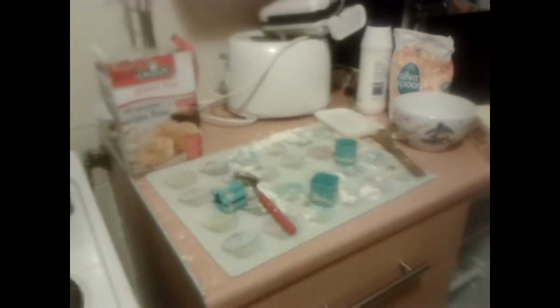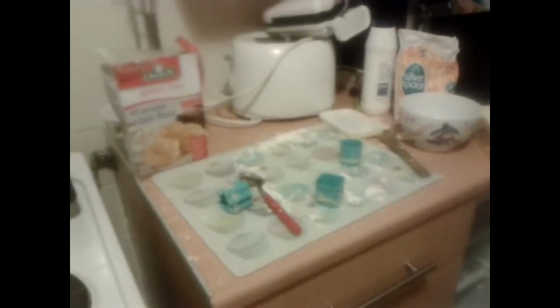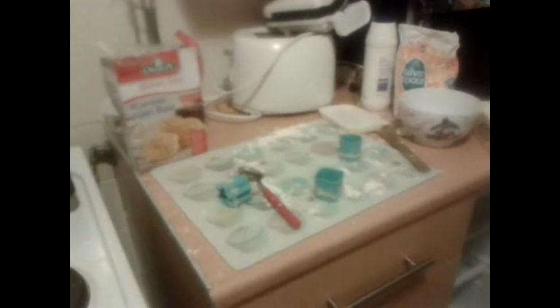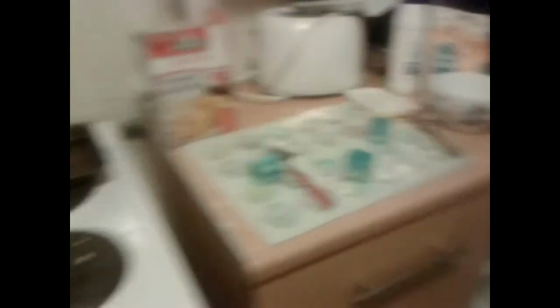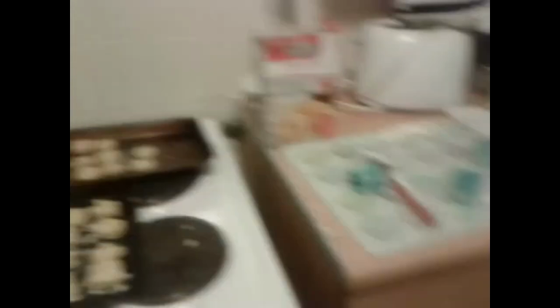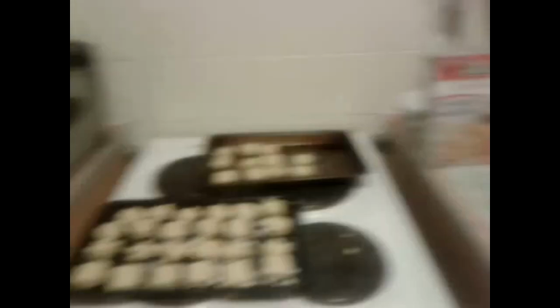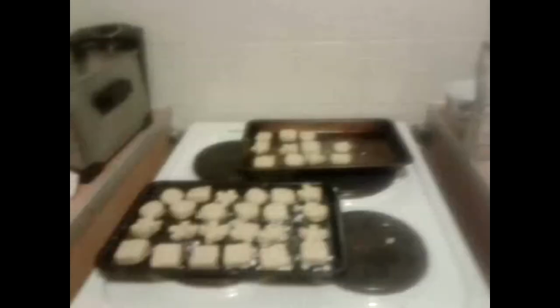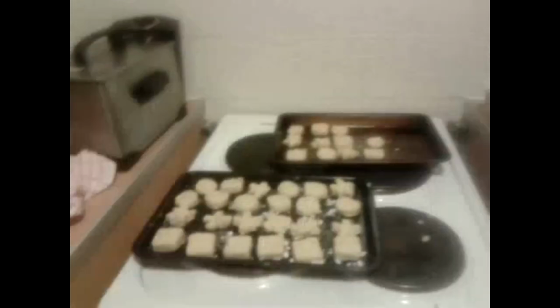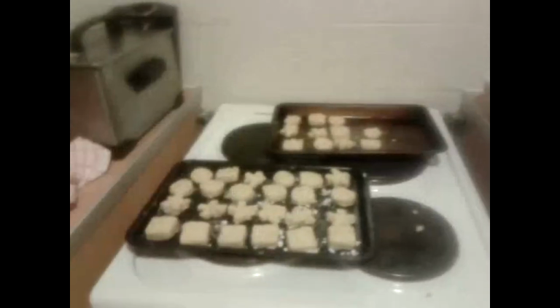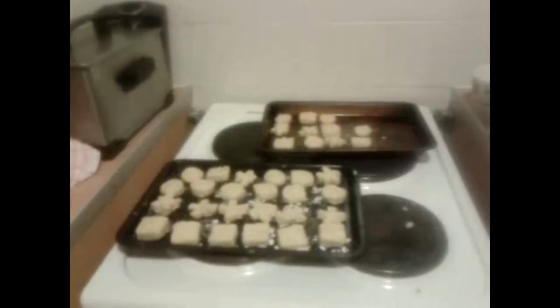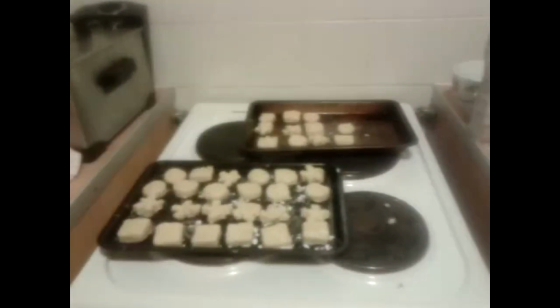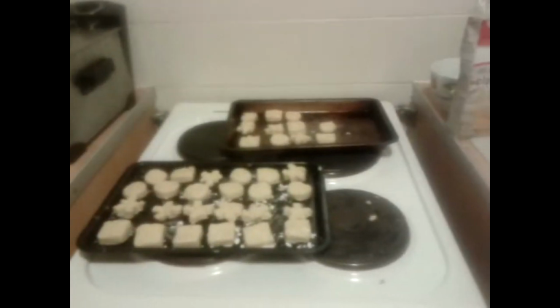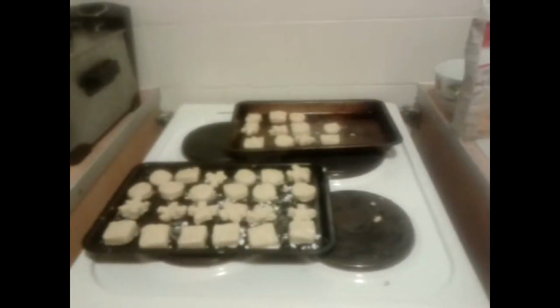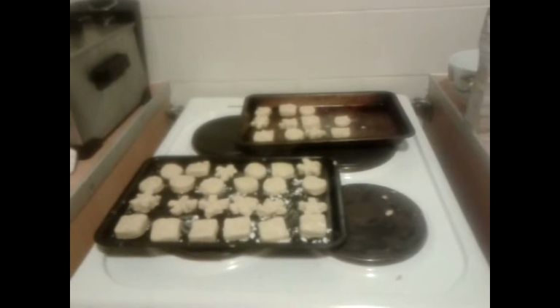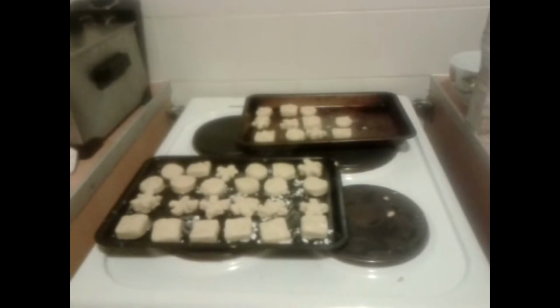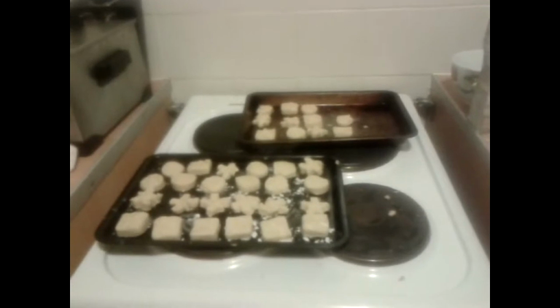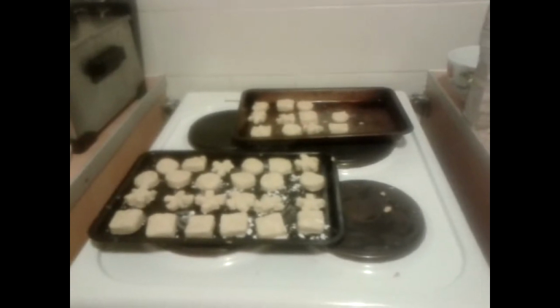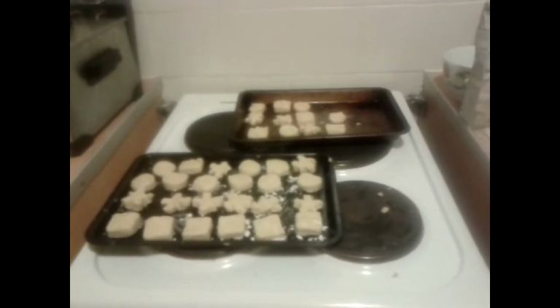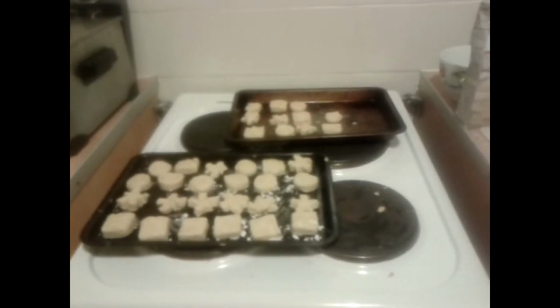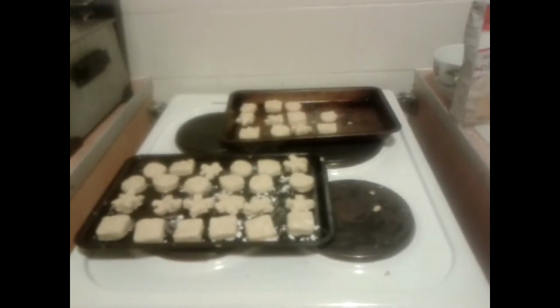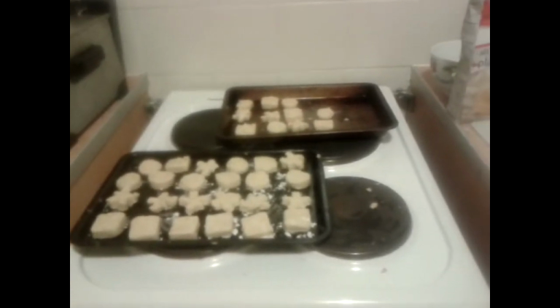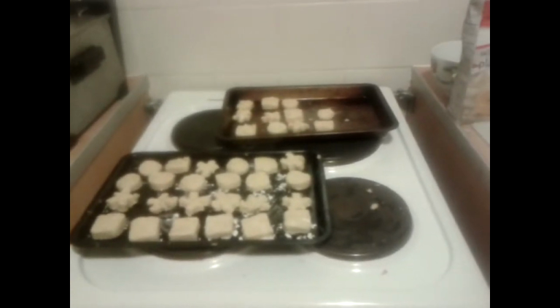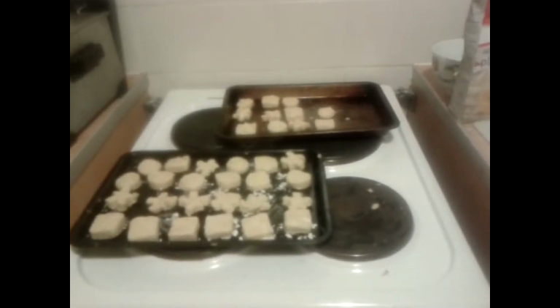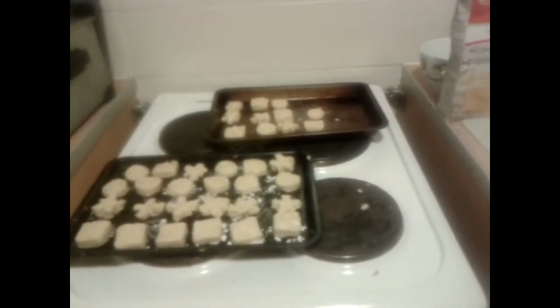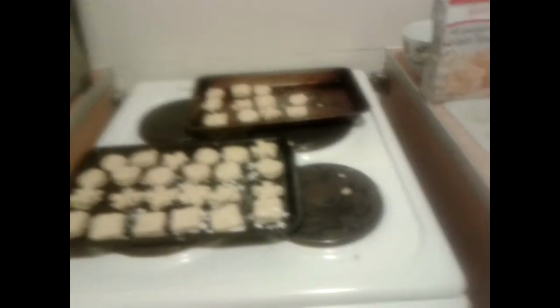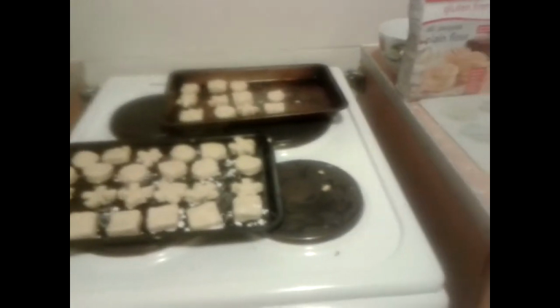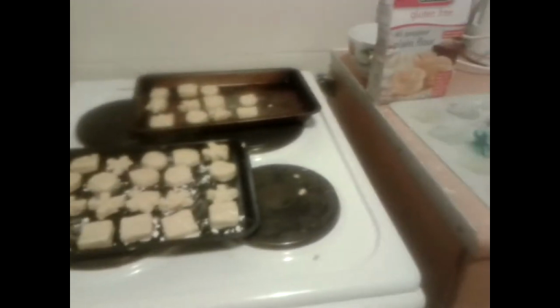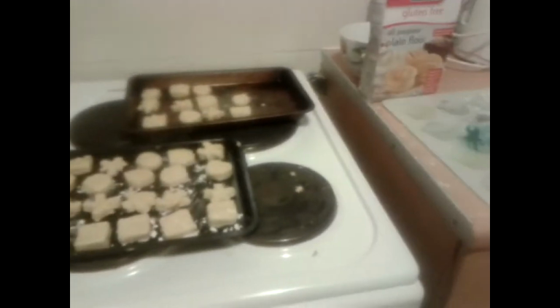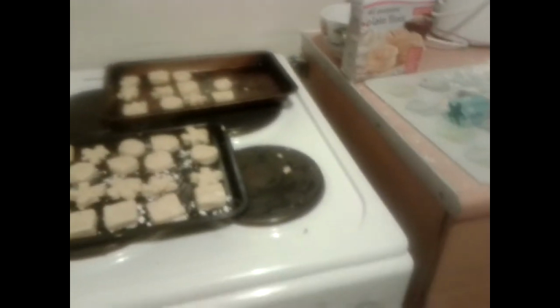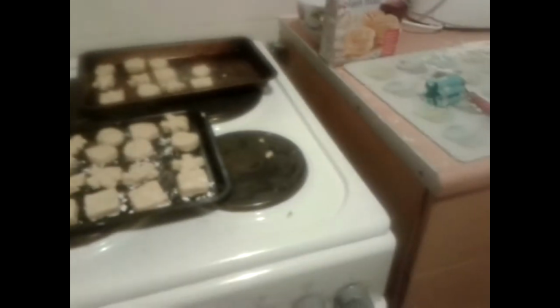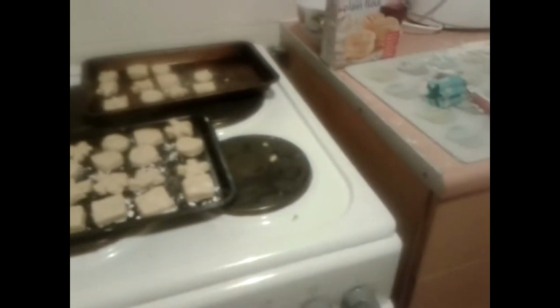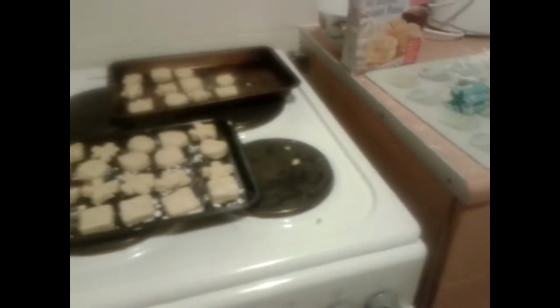Once I've put them in the oven, you'll see them after they've come out.